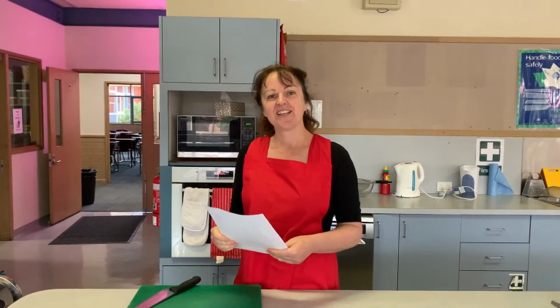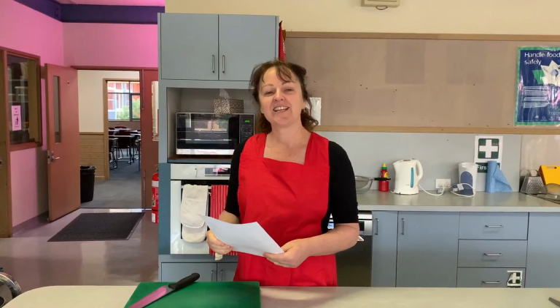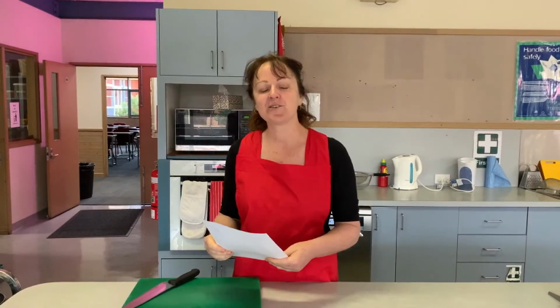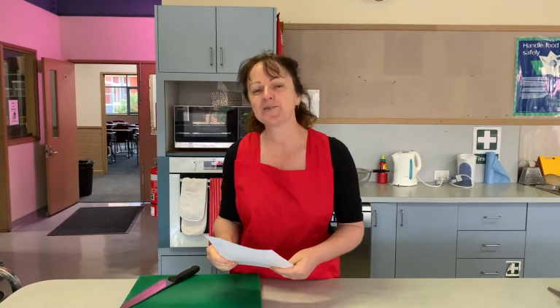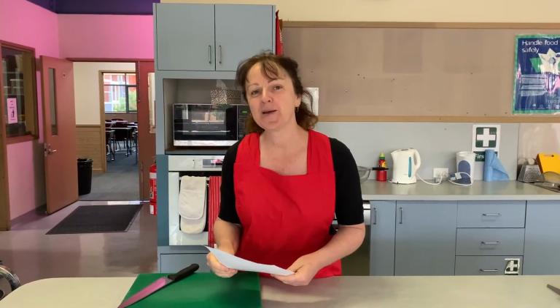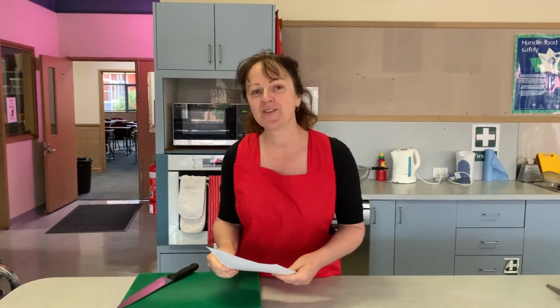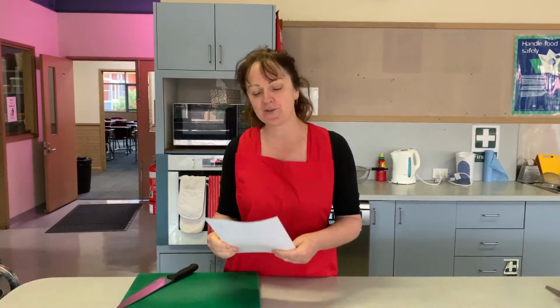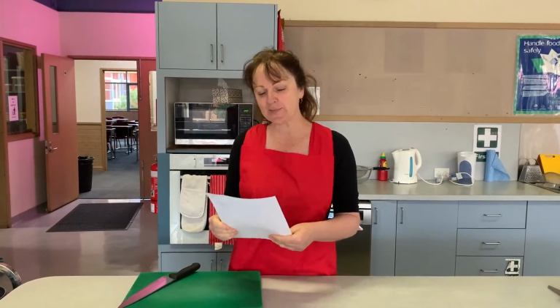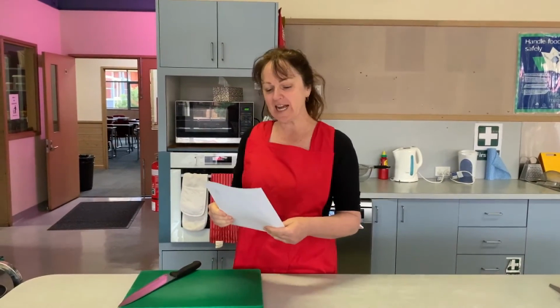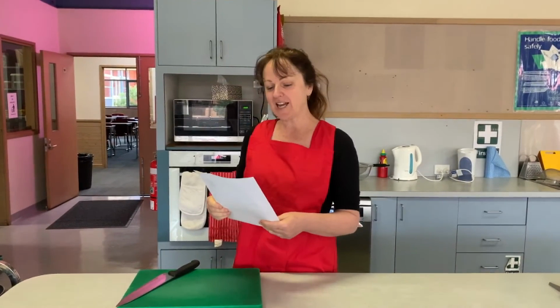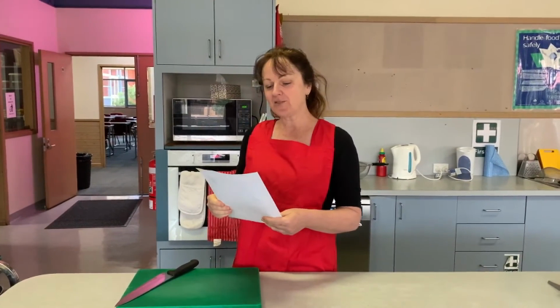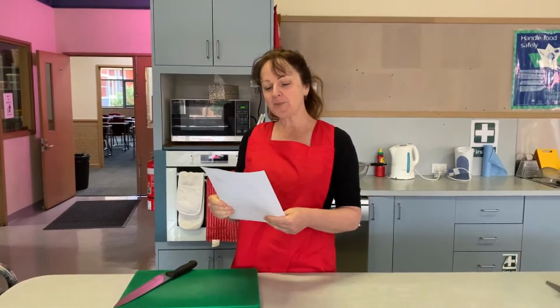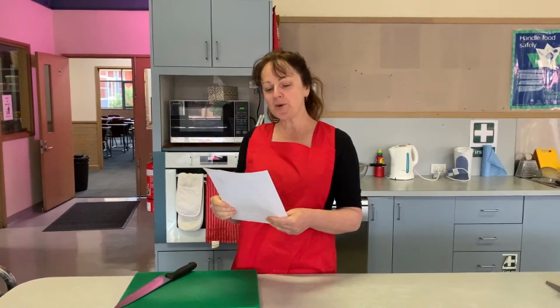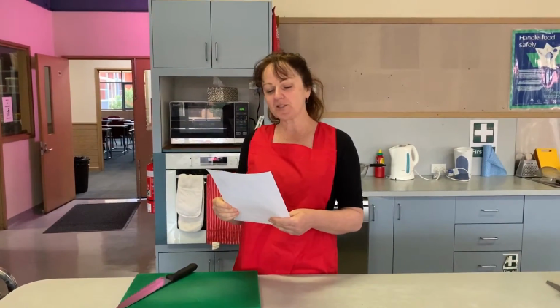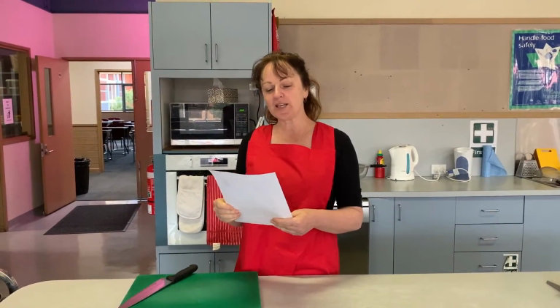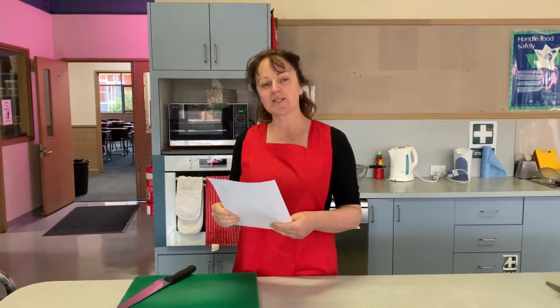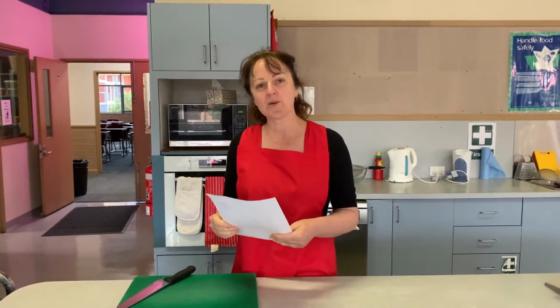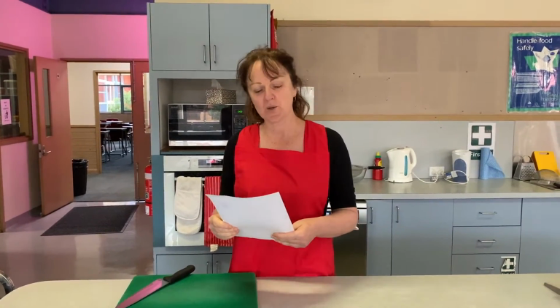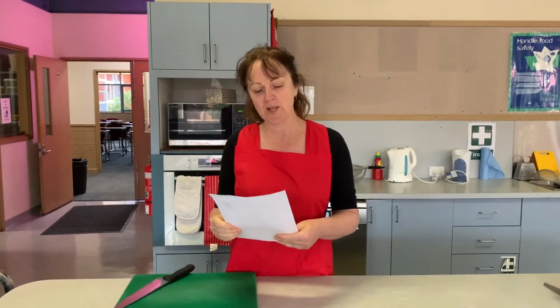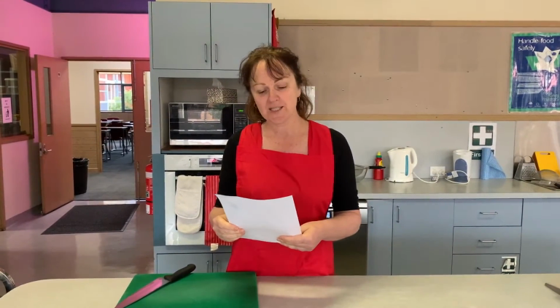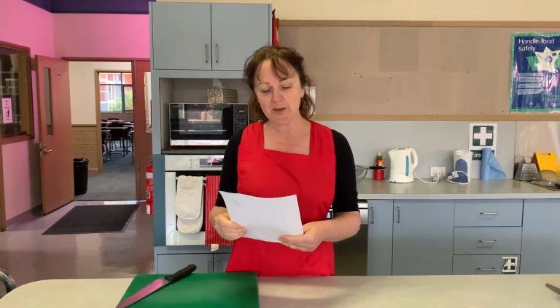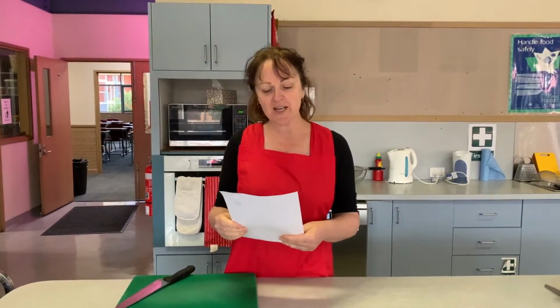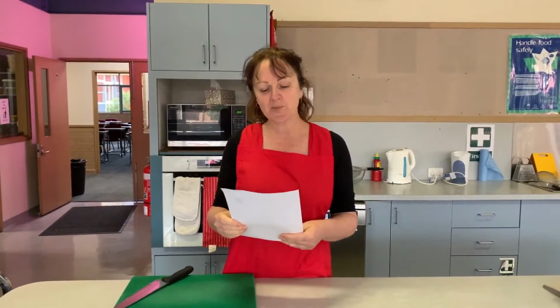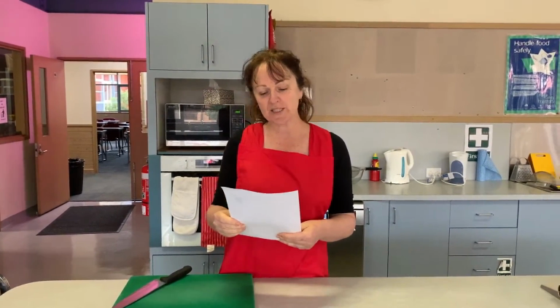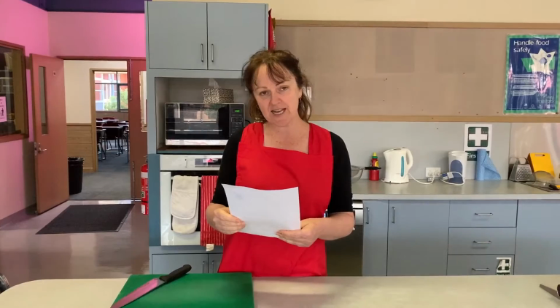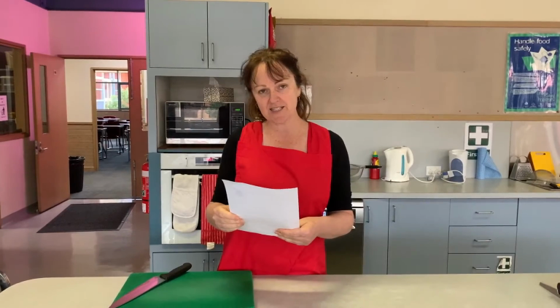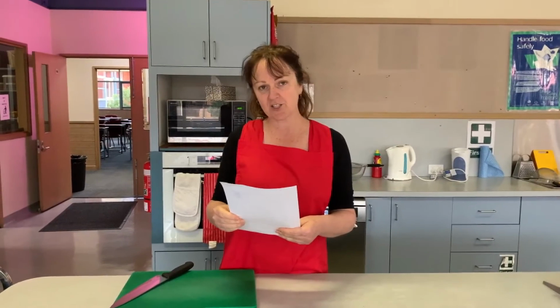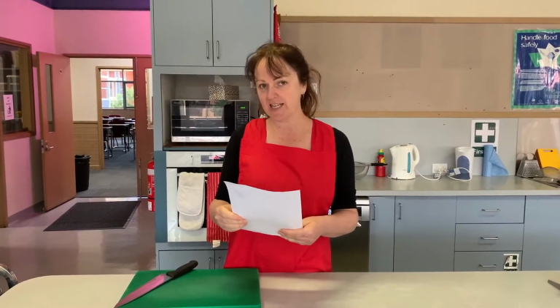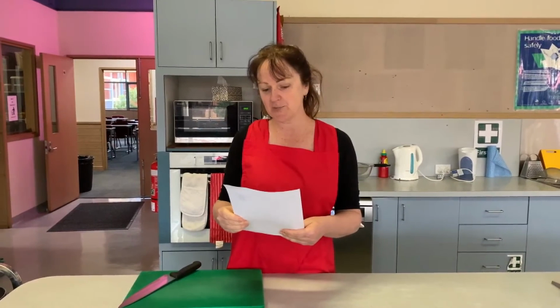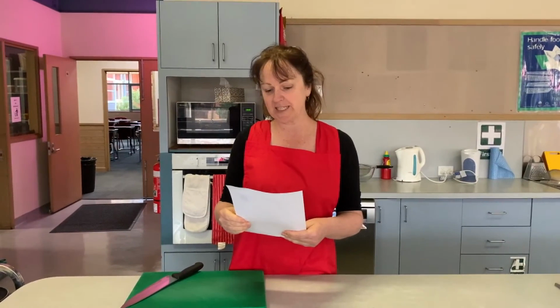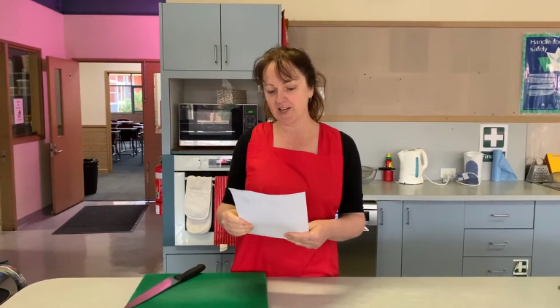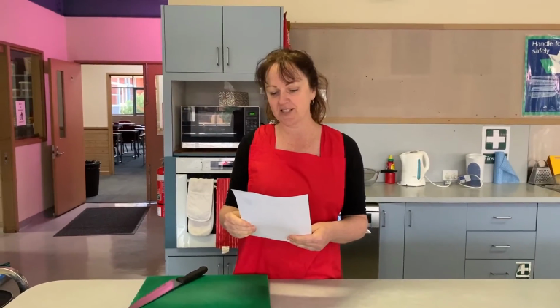G'day everyone, we're back in the food room today and the recipe we're doing is what we call Speedy Bolognese Jacket Potatoes.